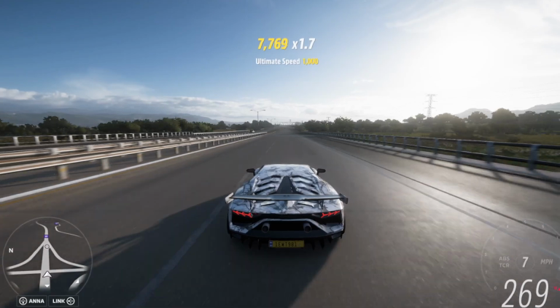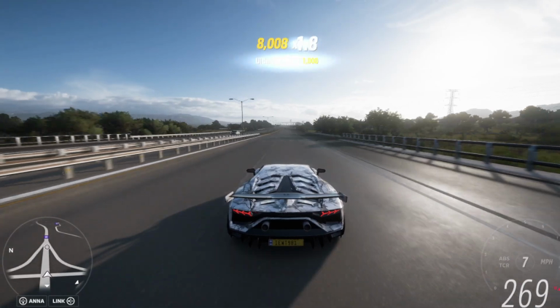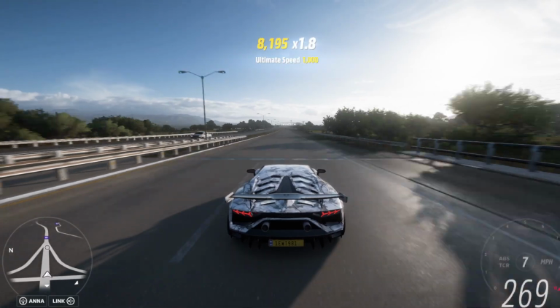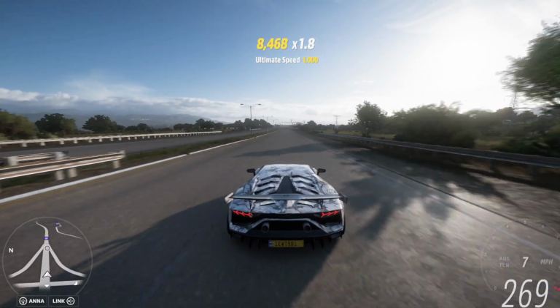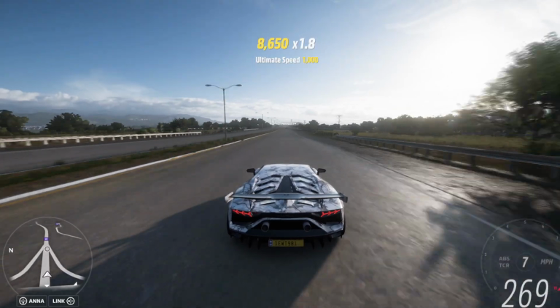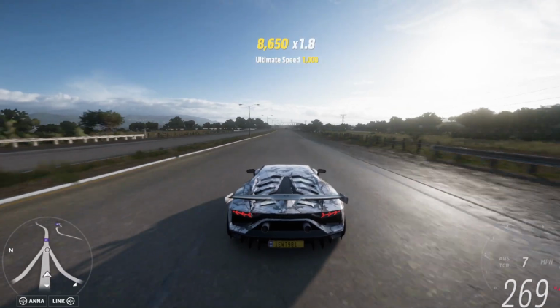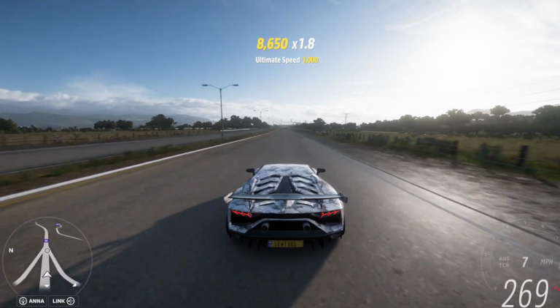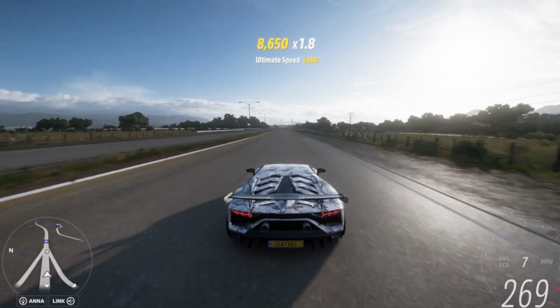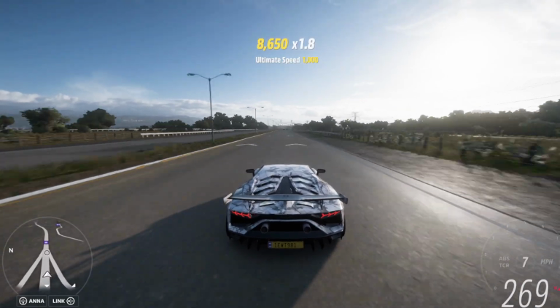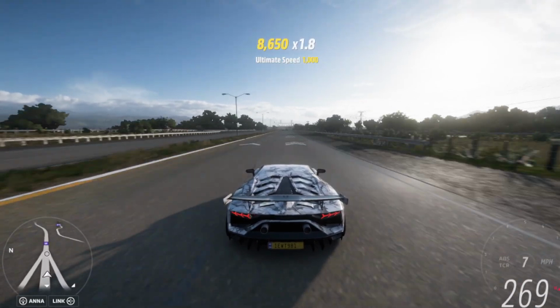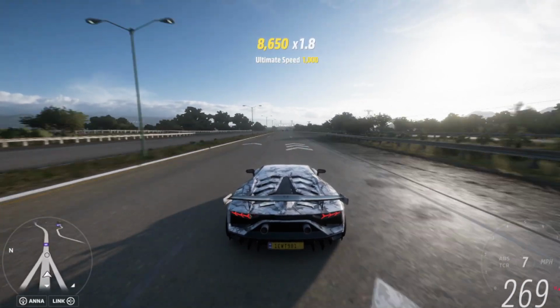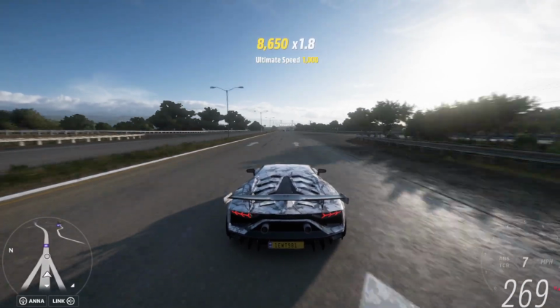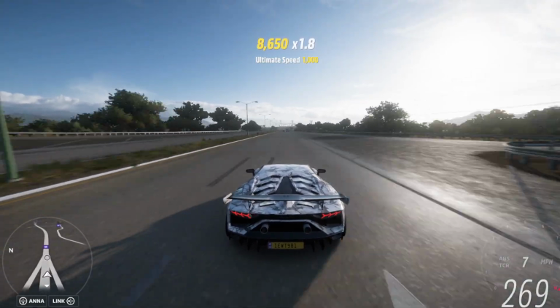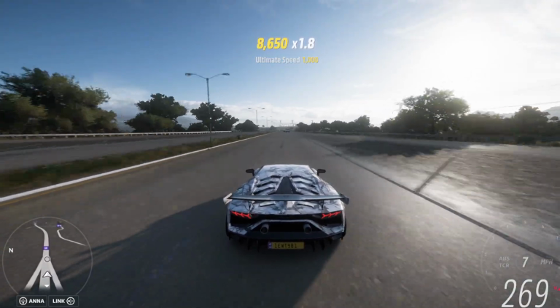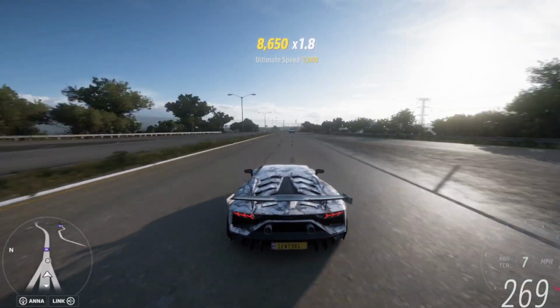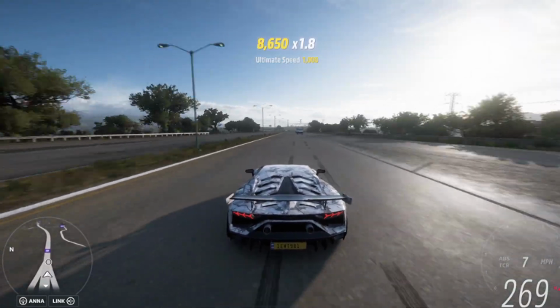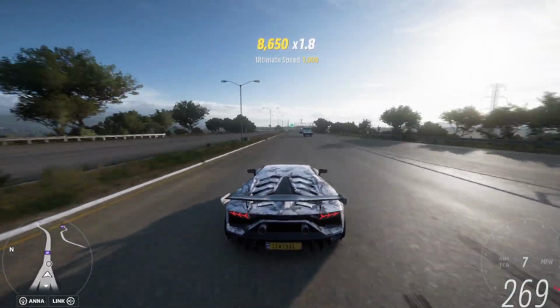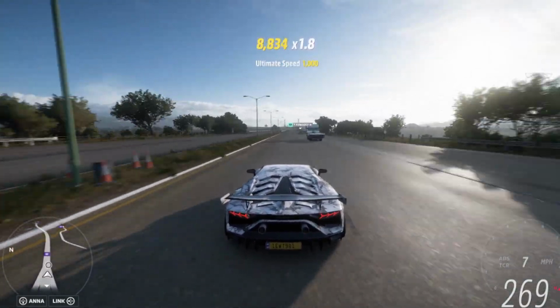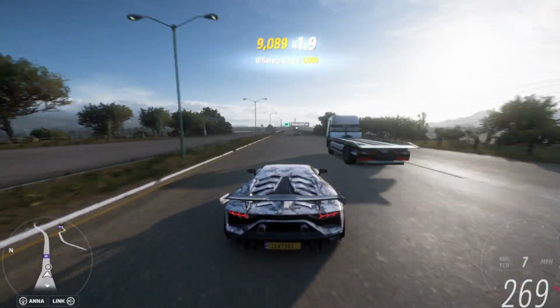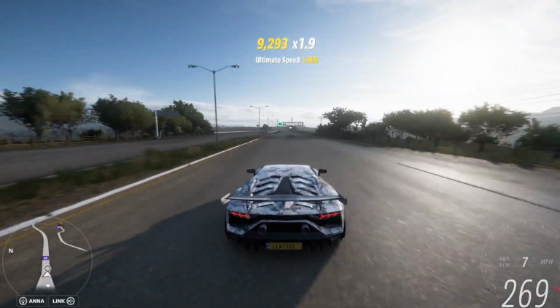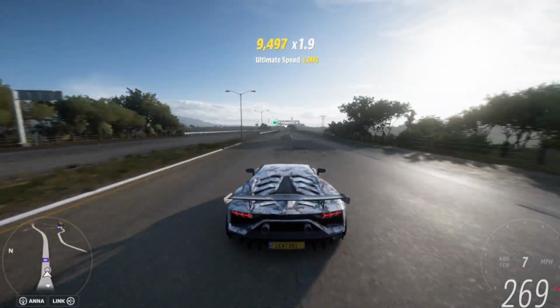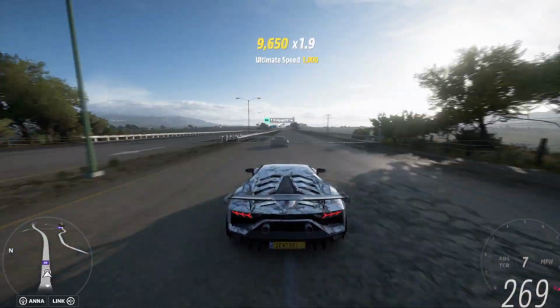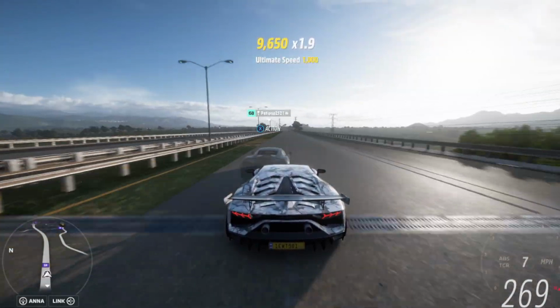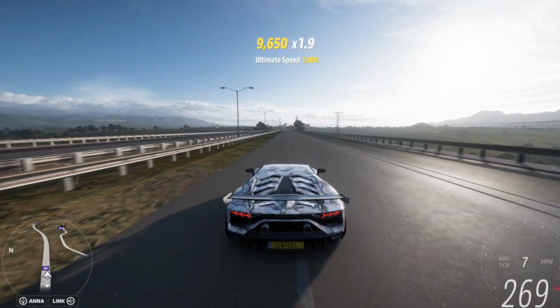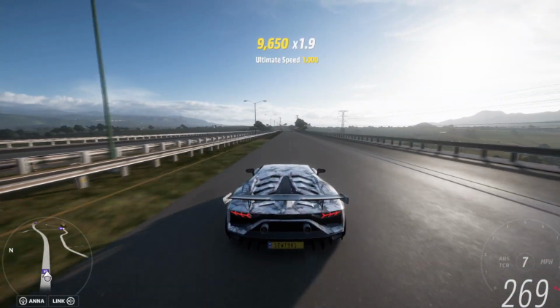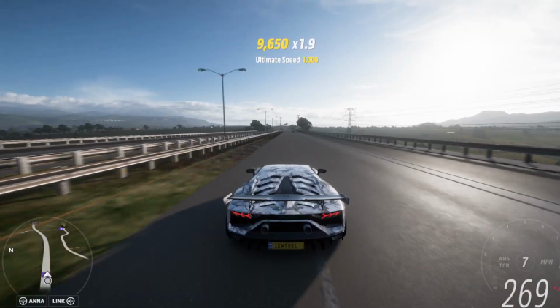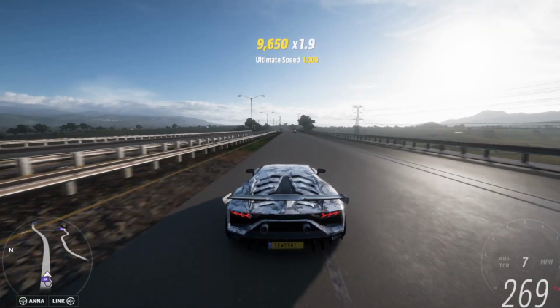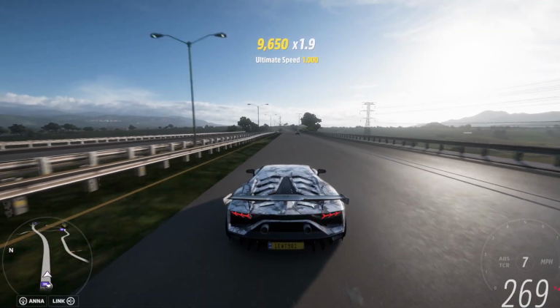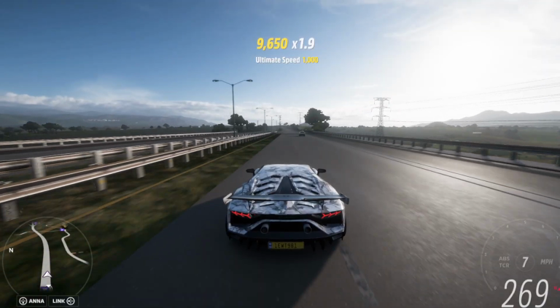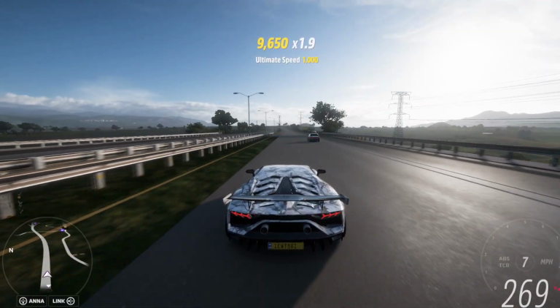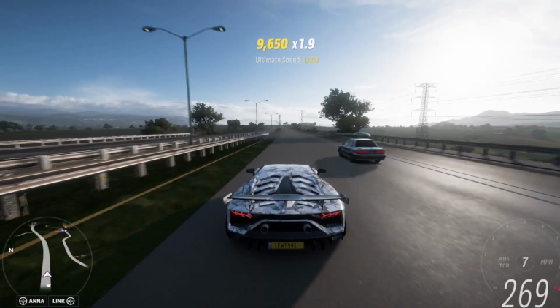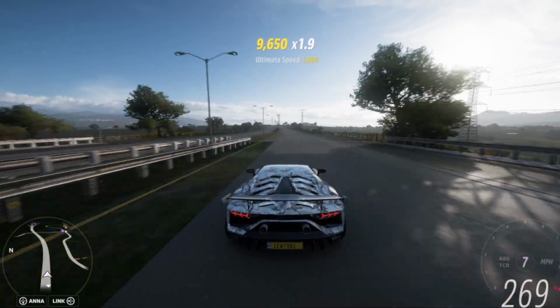Hey guys, it's Smokey Crypto. Today I'll show you guys how to play Forza Horizon 5 with a PS5 controller or PS4 controller.